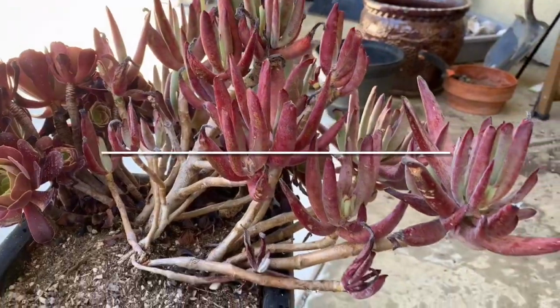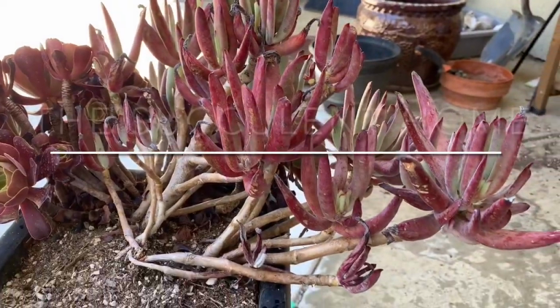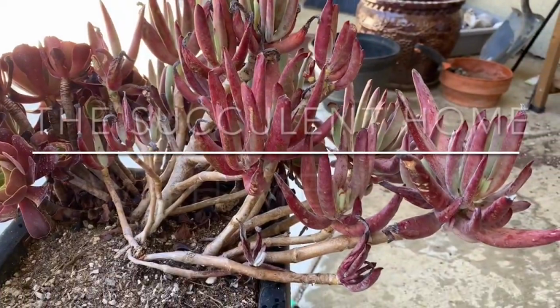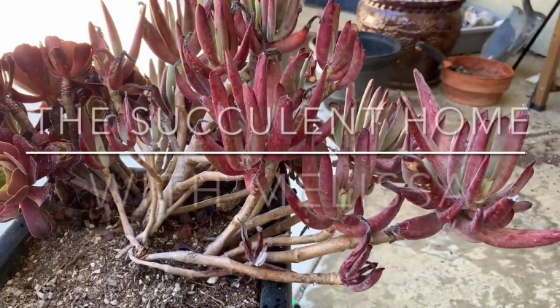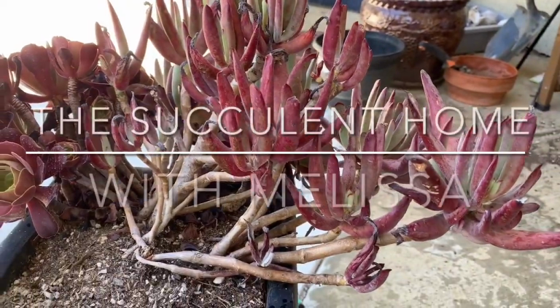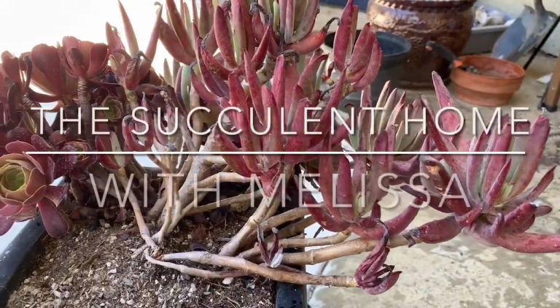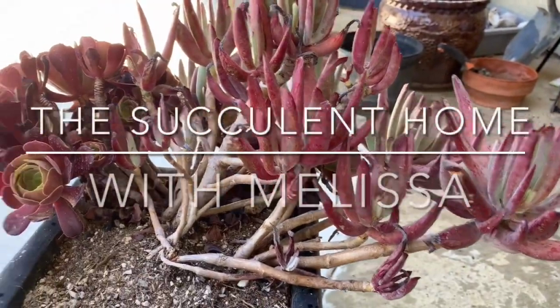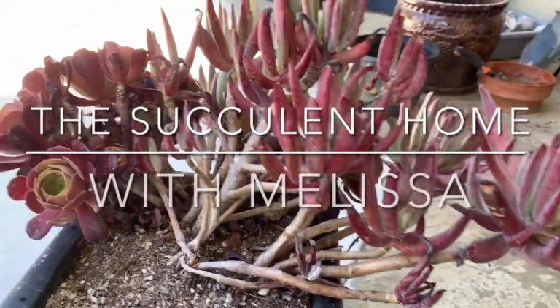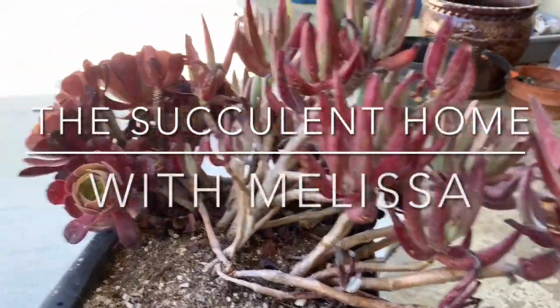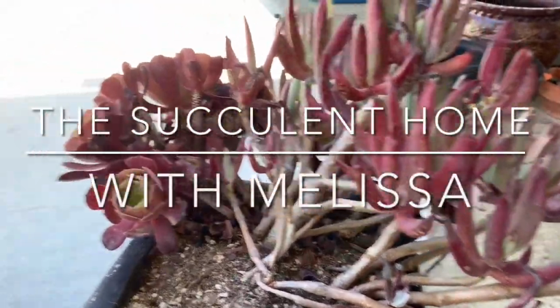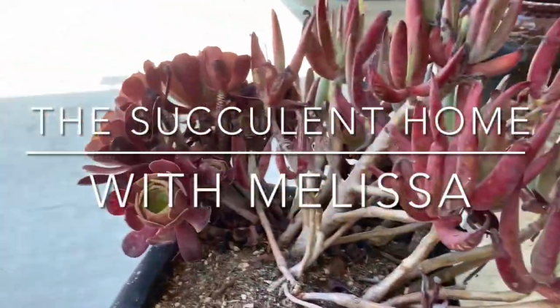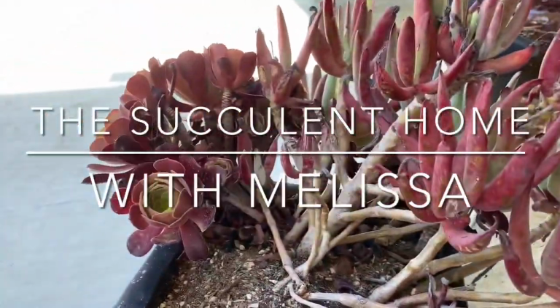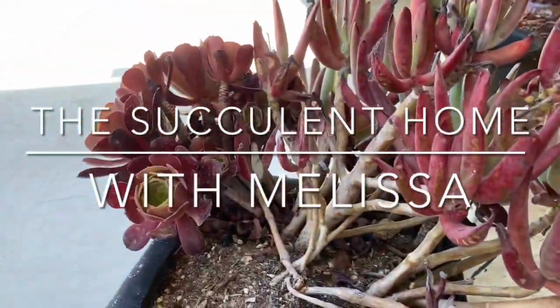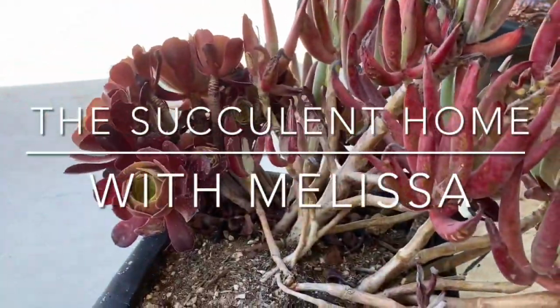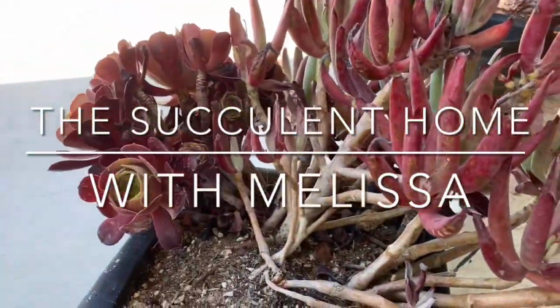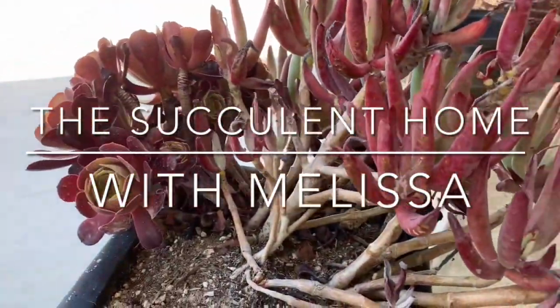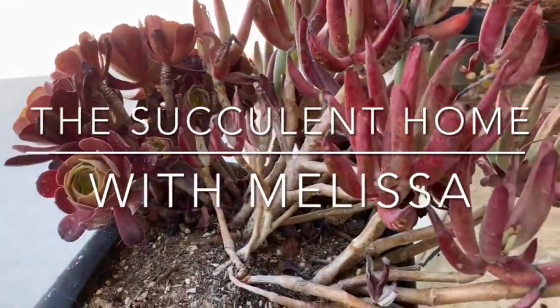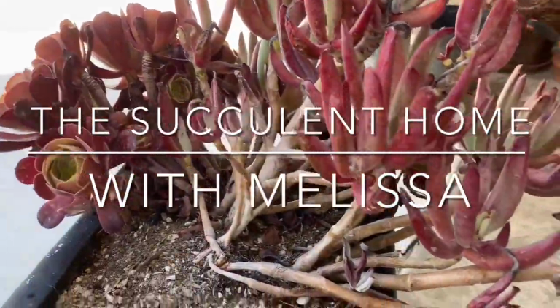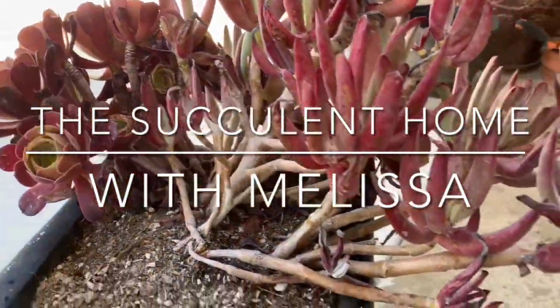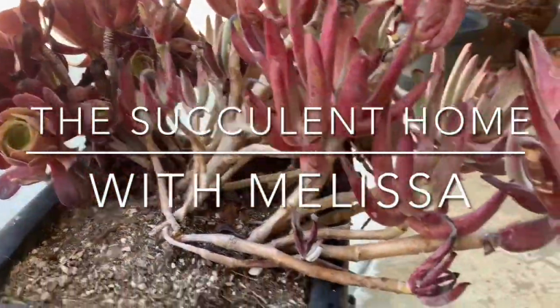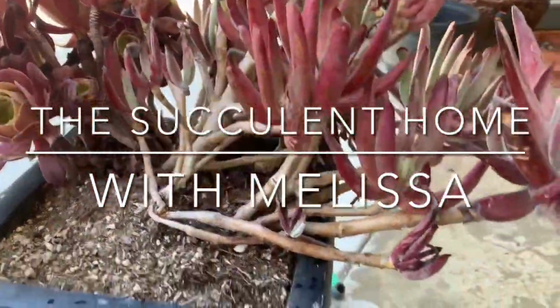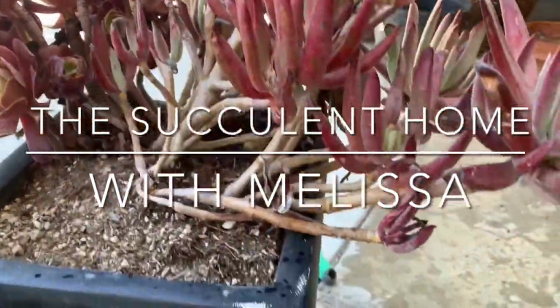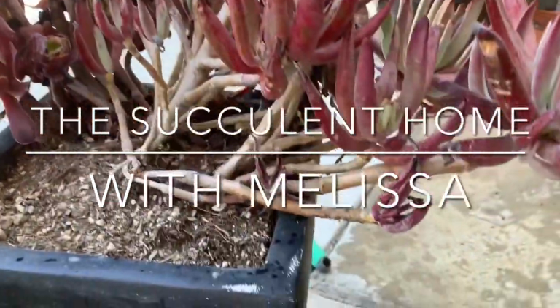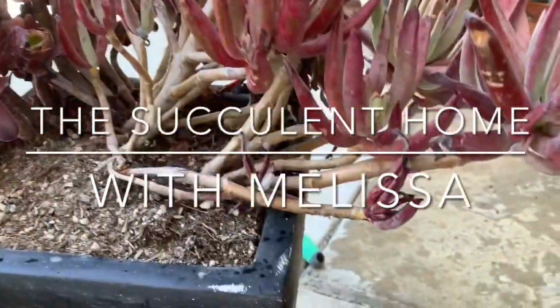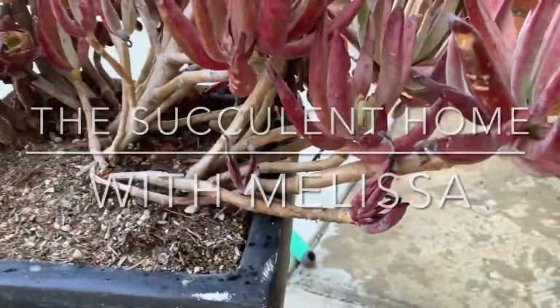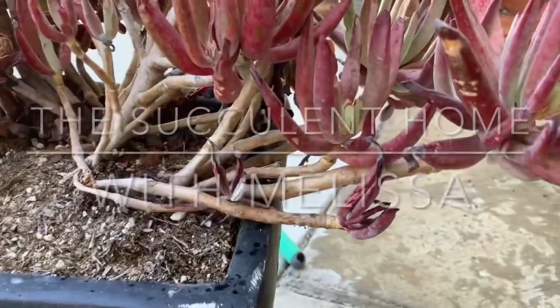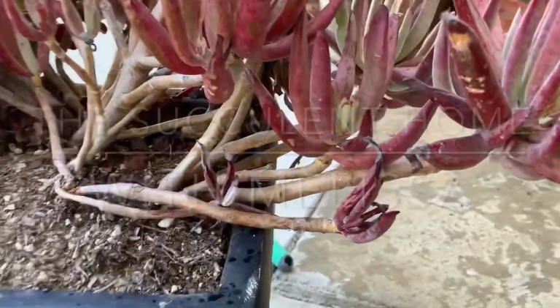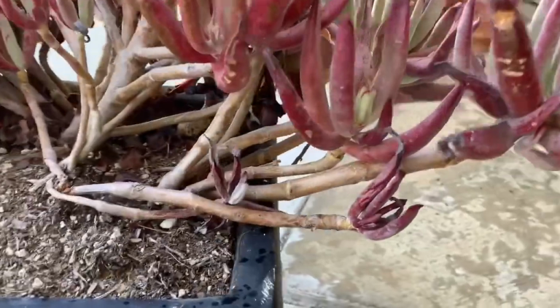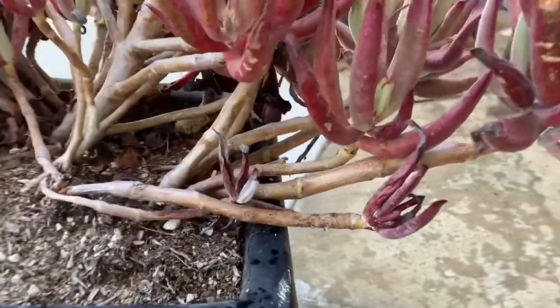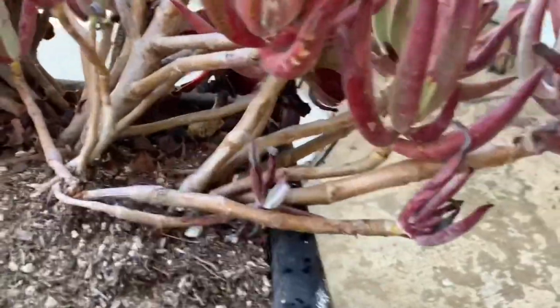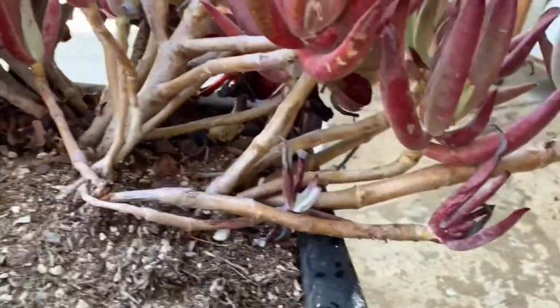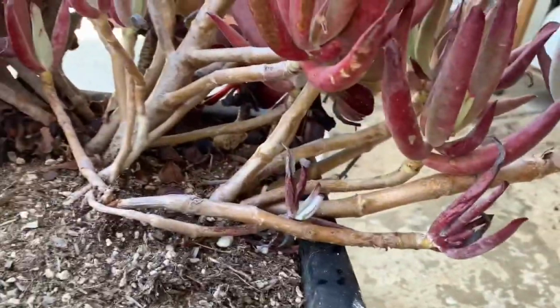Welcome to the Succulent Home with me, Melissa. Today, I'm going to be trimming and beheading some aeoniums.